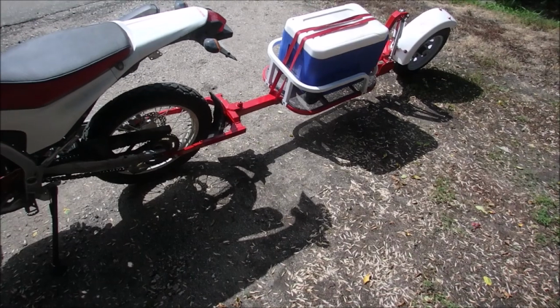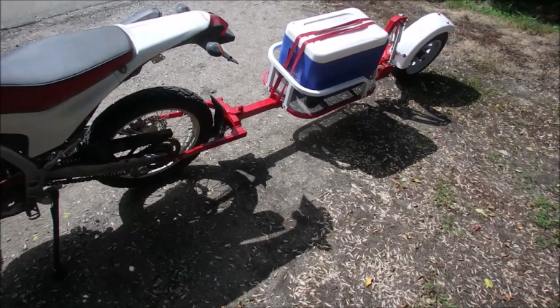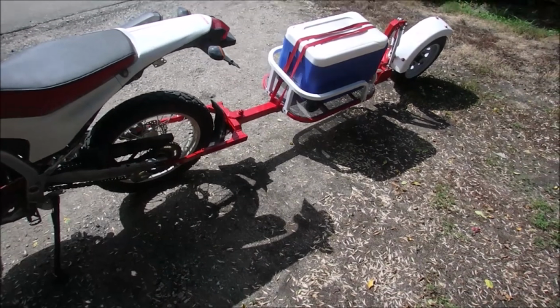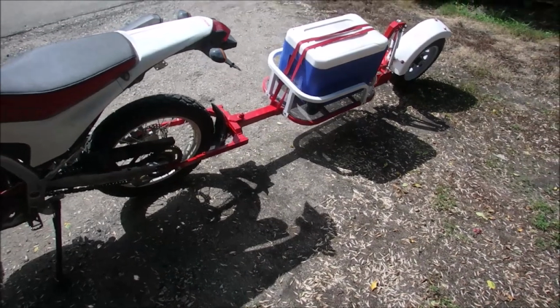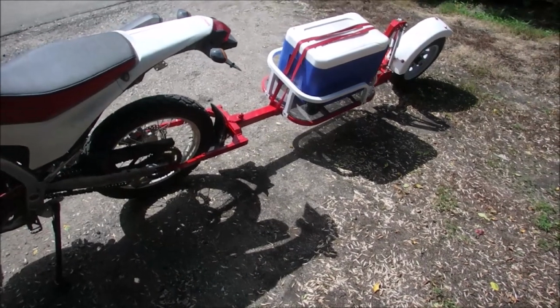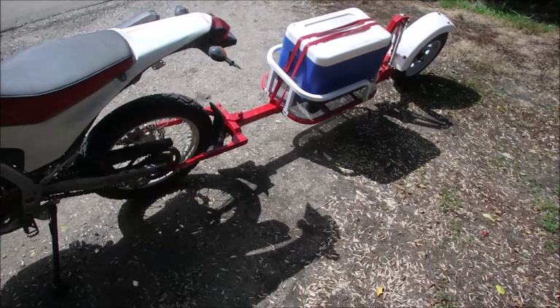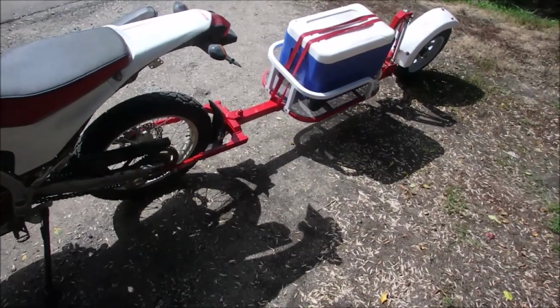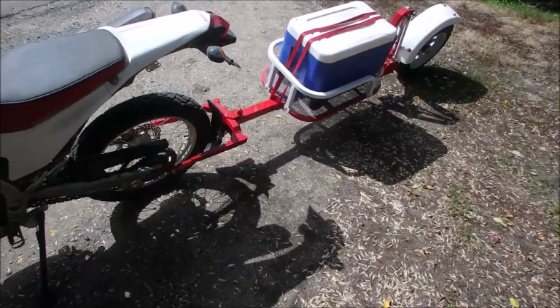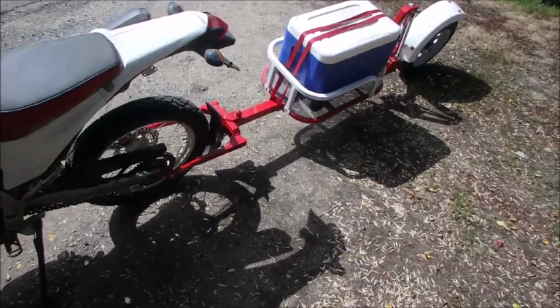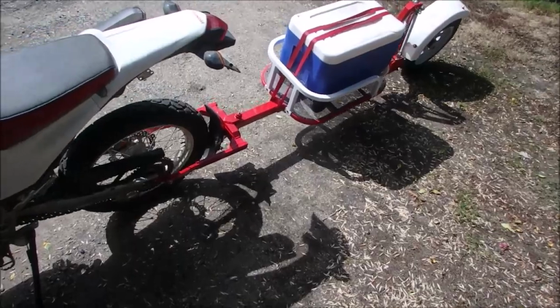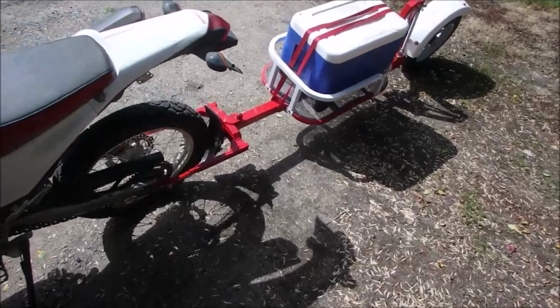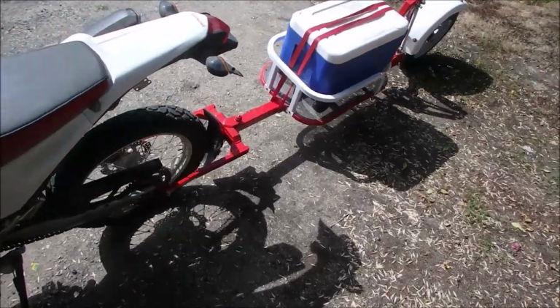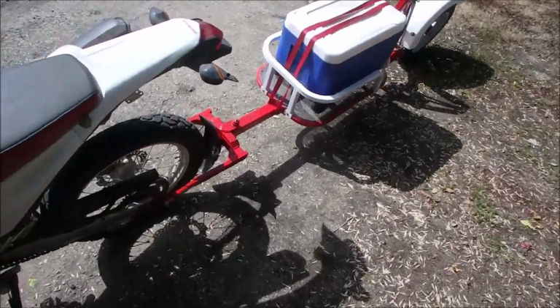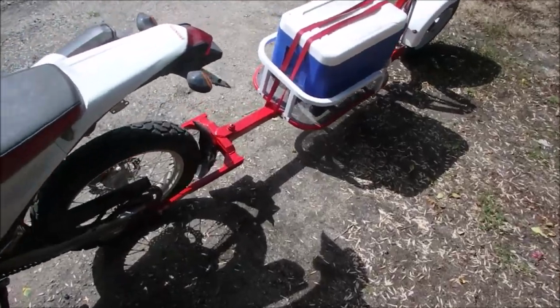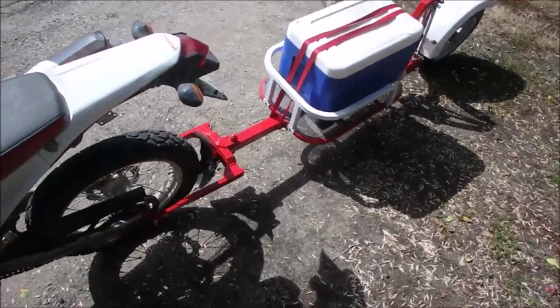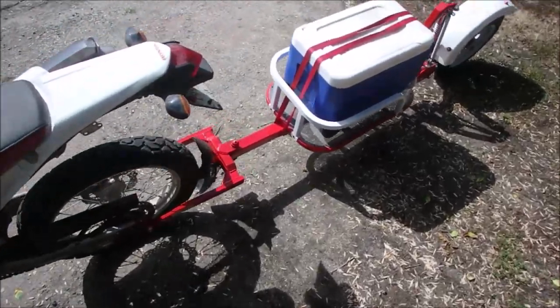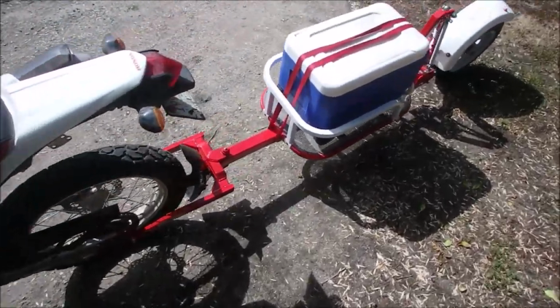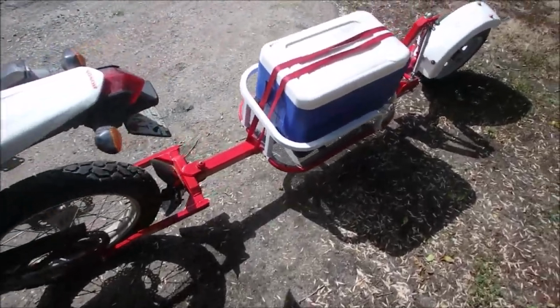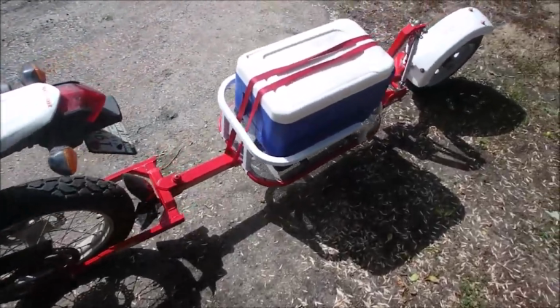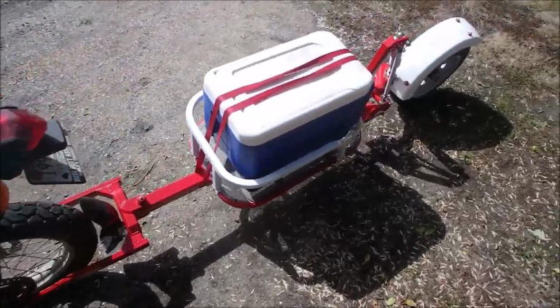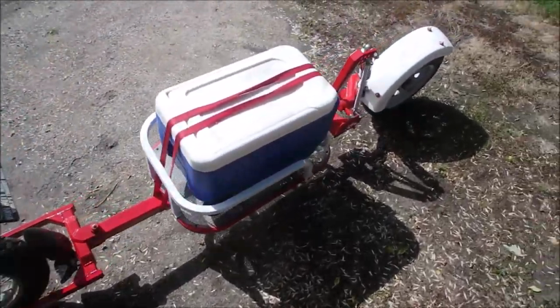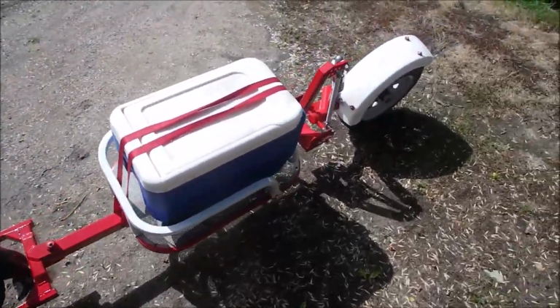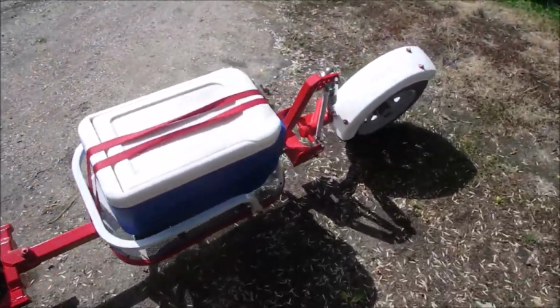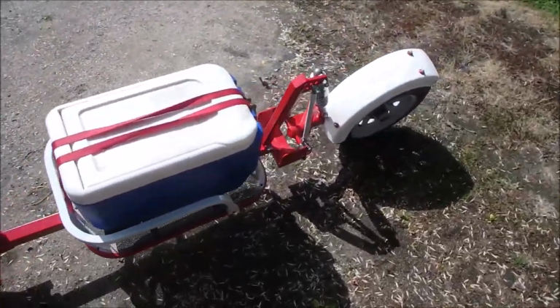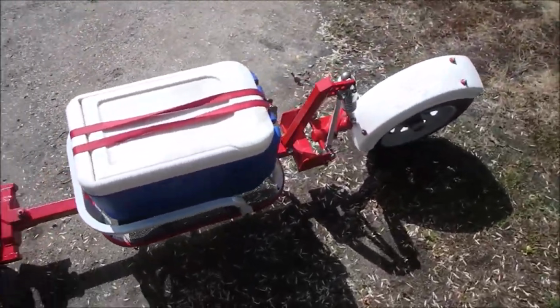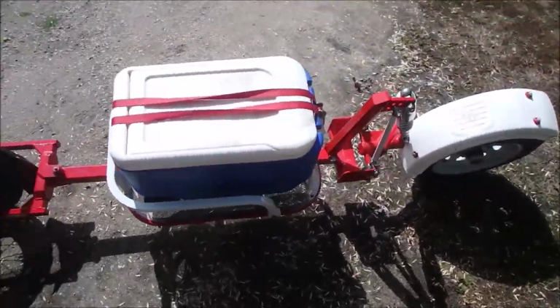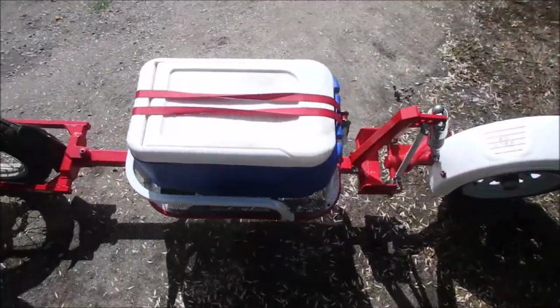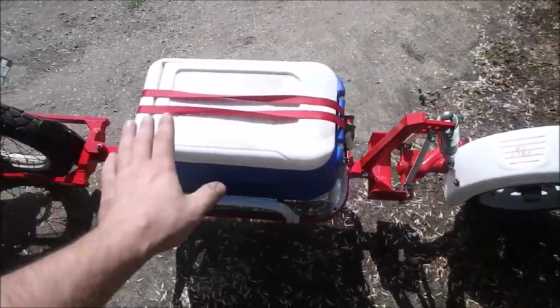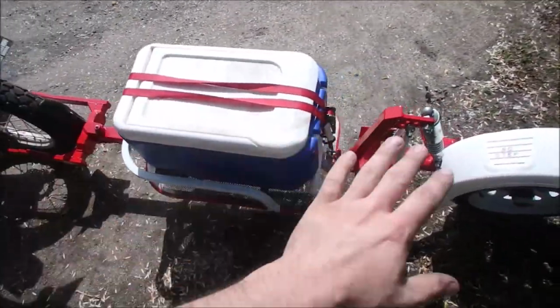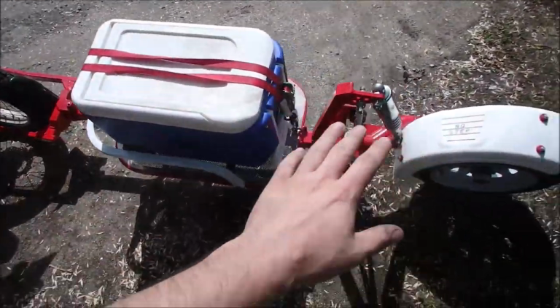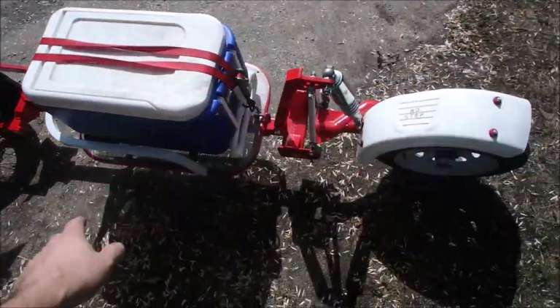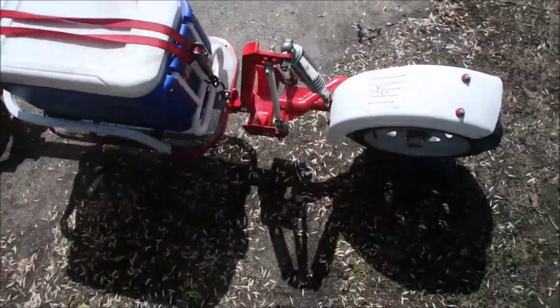This is the single wheel trailer for my CRF250L. I built all of this myself.